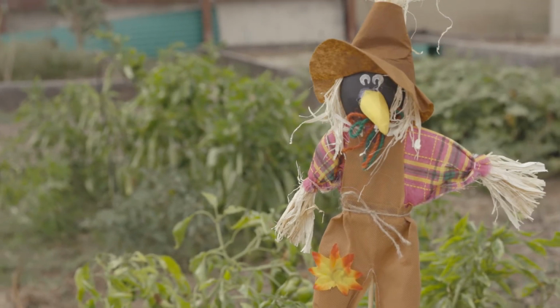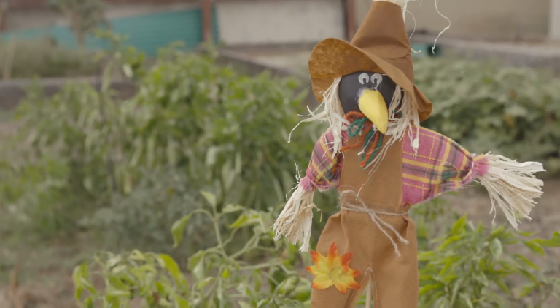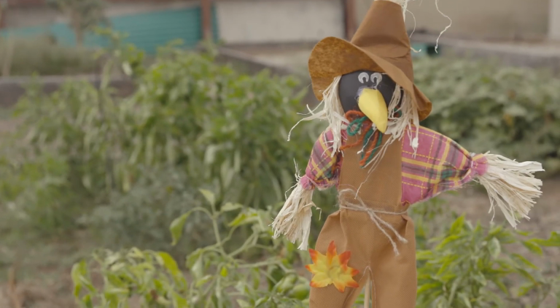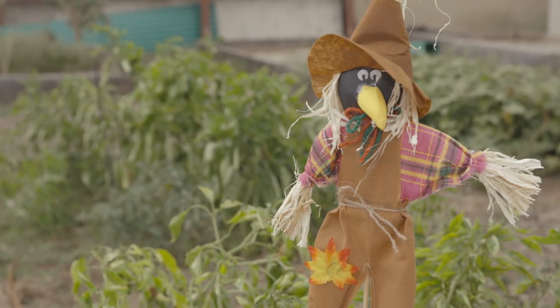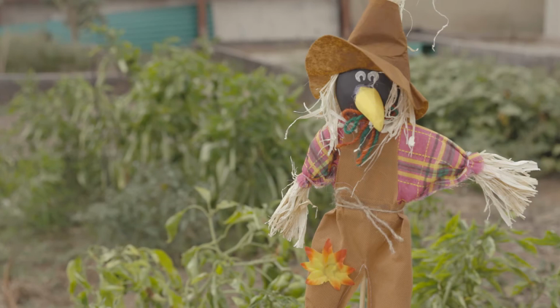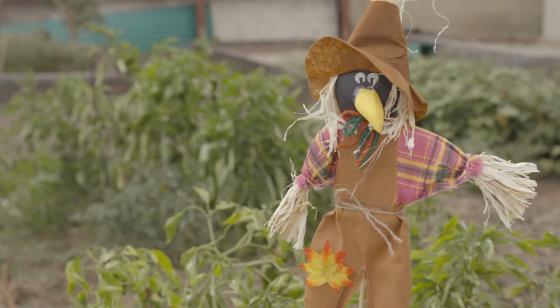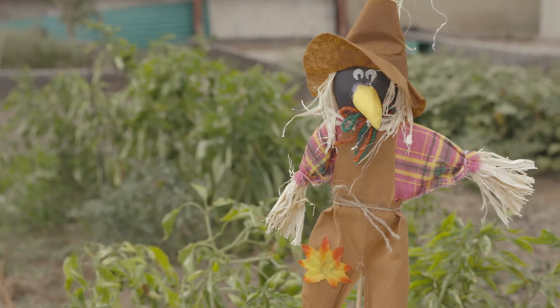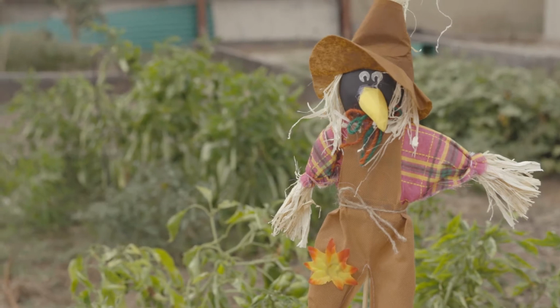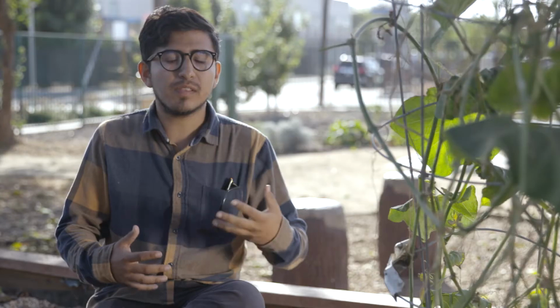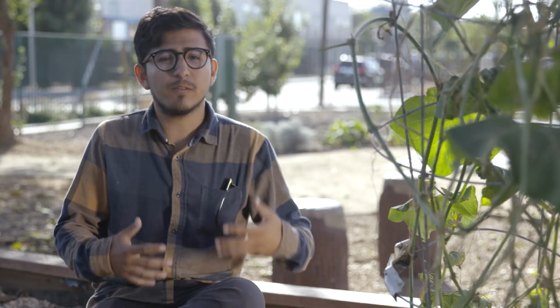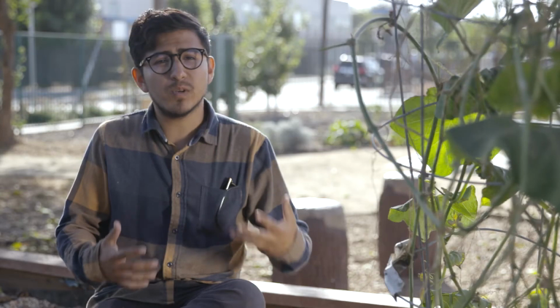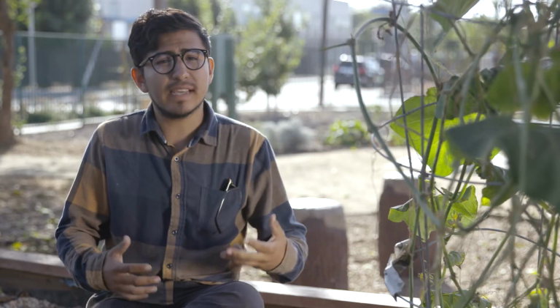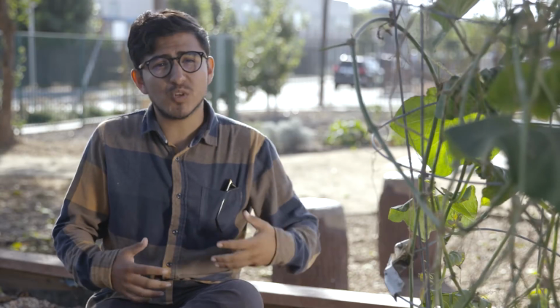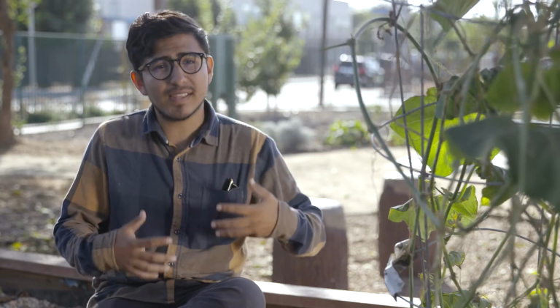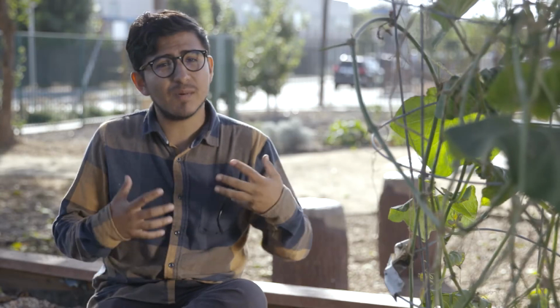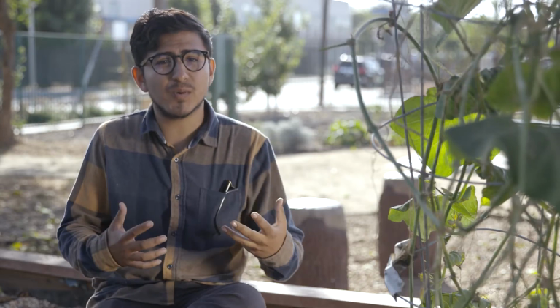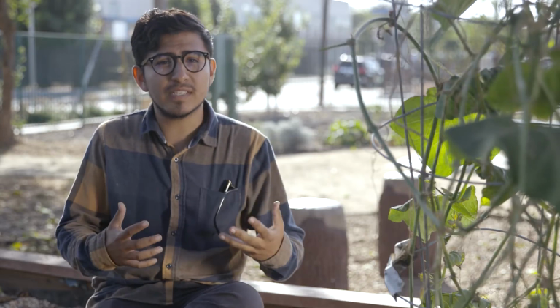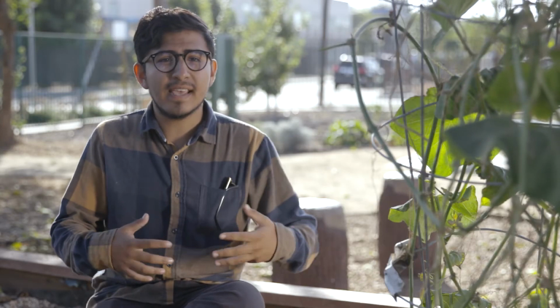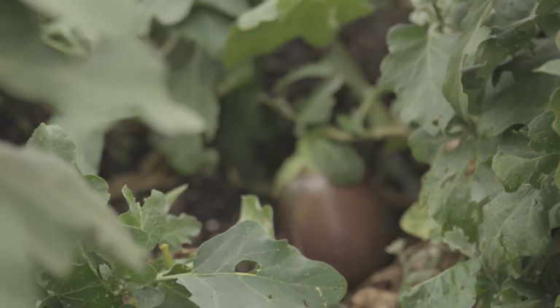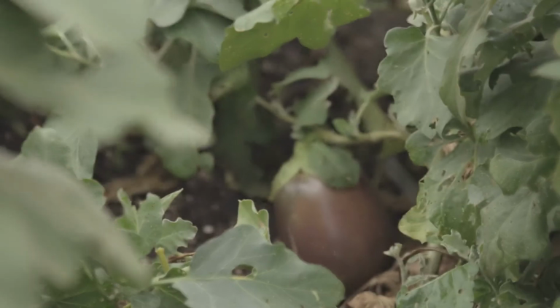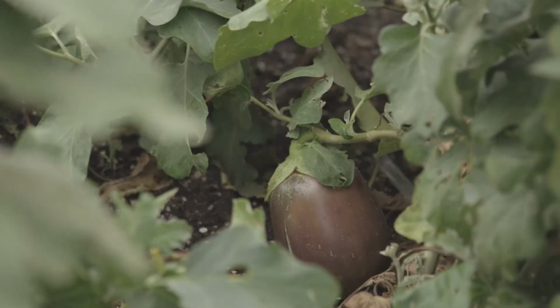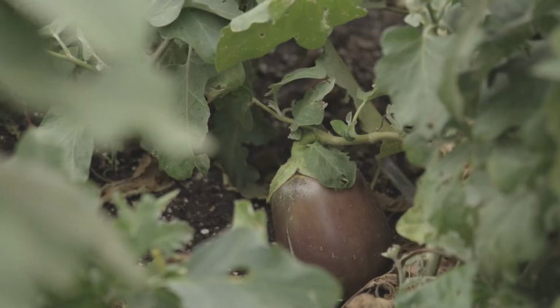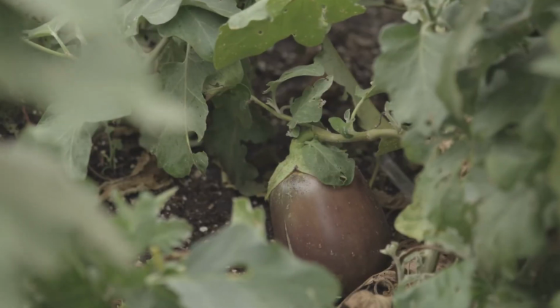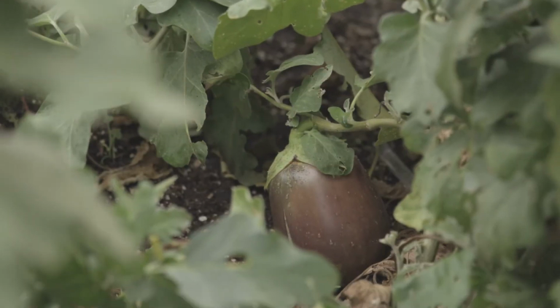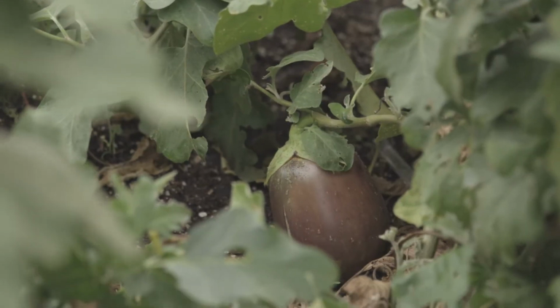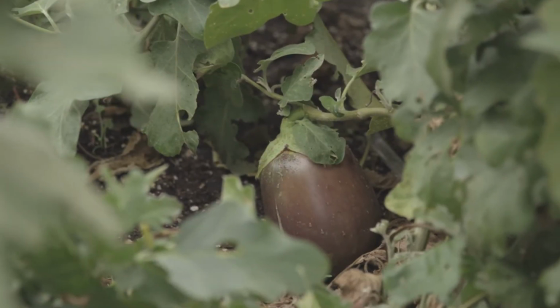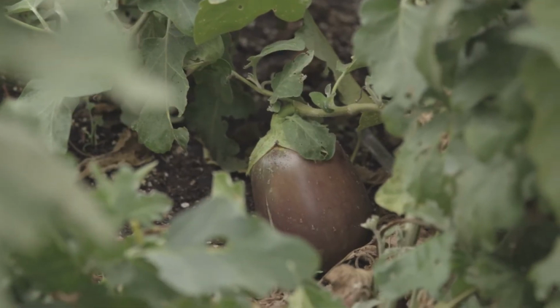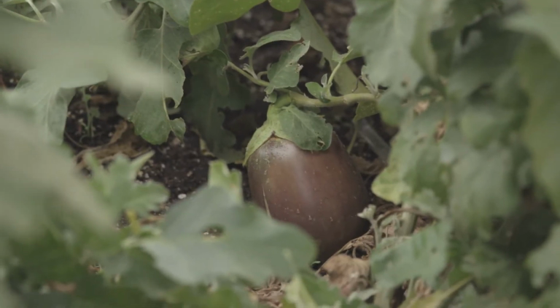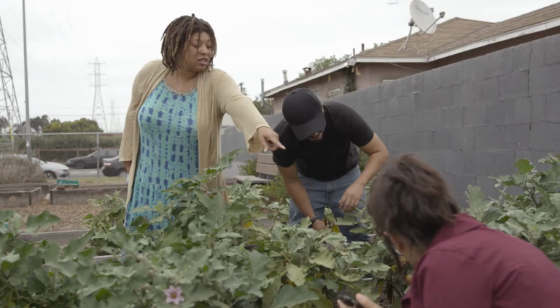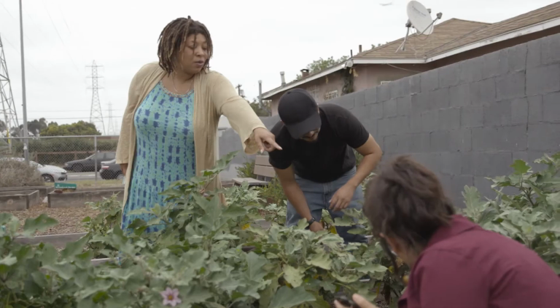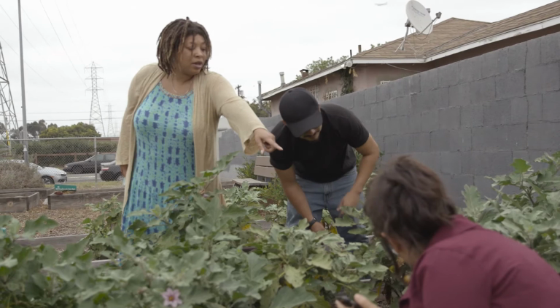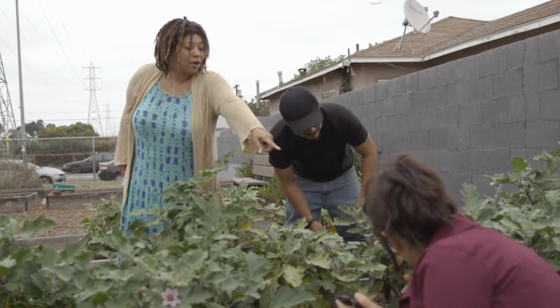The aim is to grow fresh healthy food, enjoy the outdoors, and engage with the earth, your friends, and your neighbors.